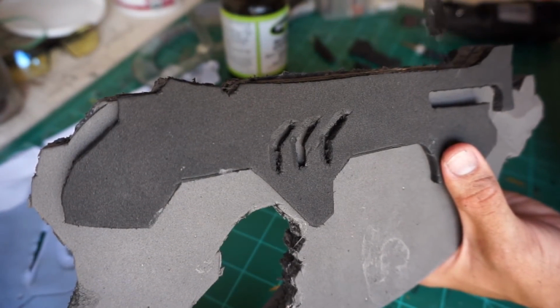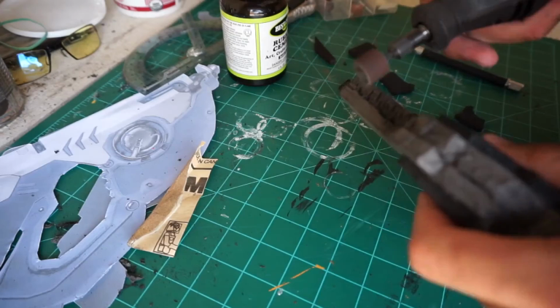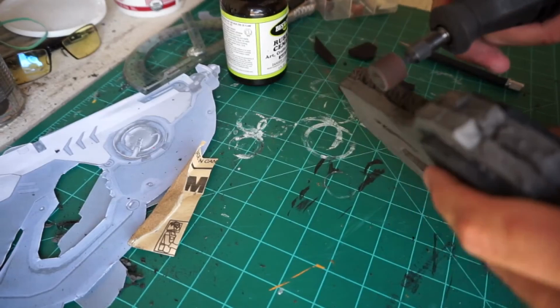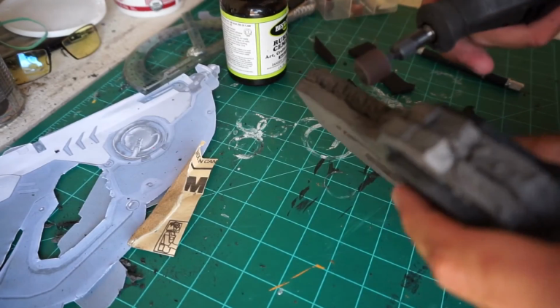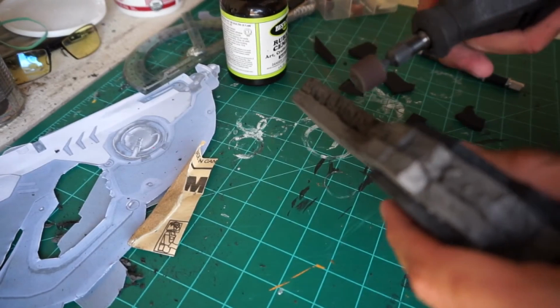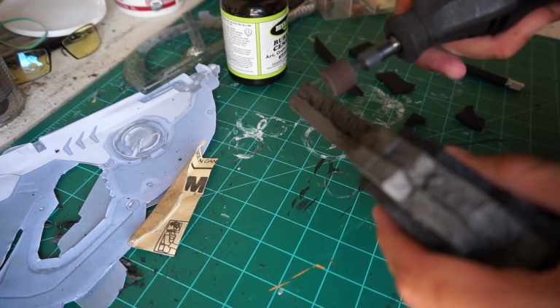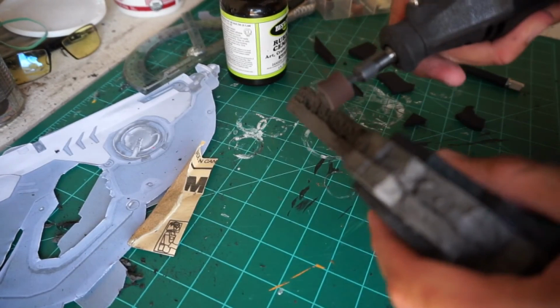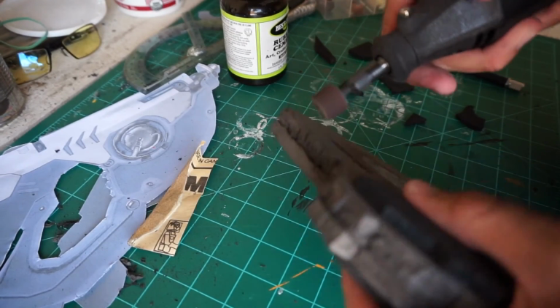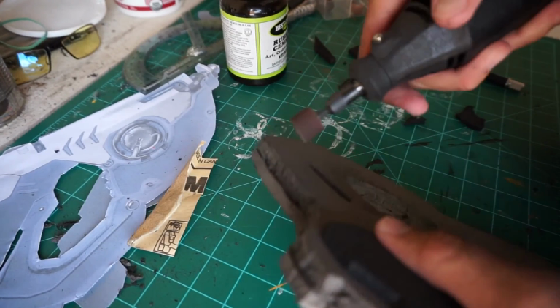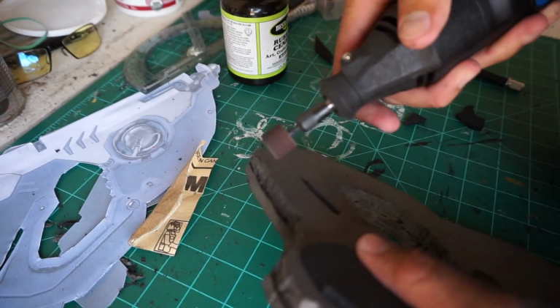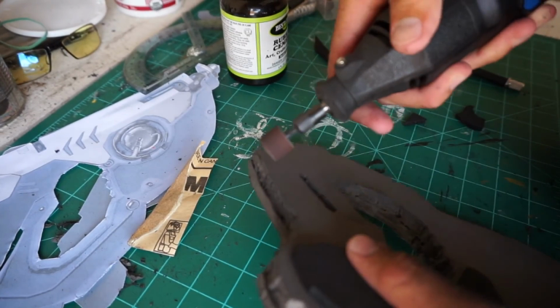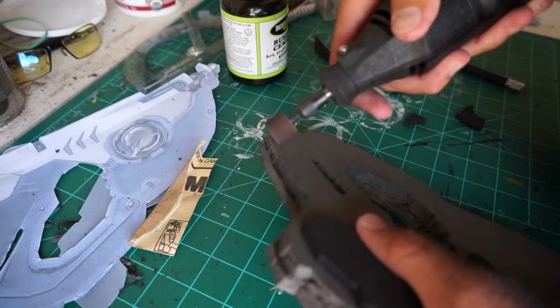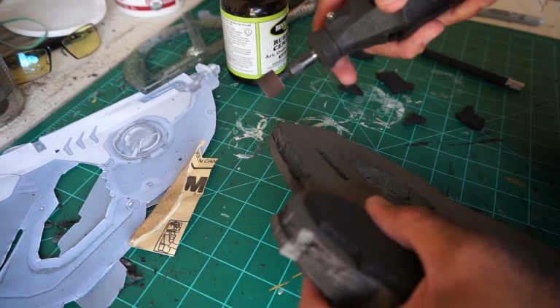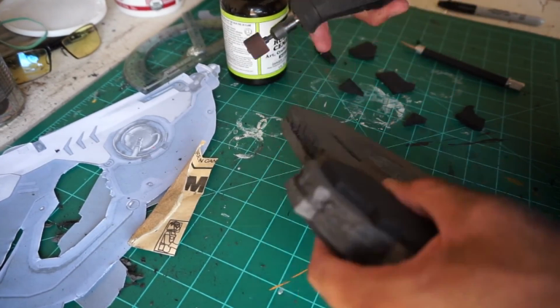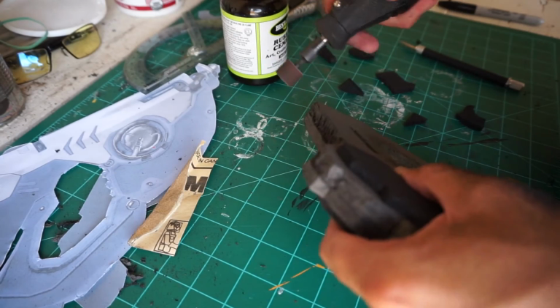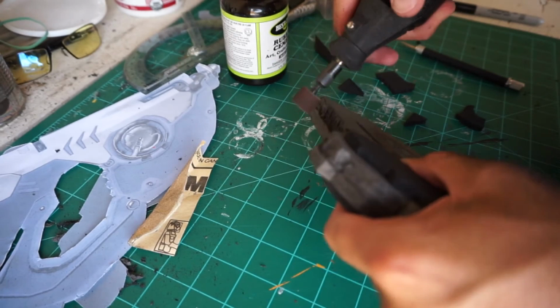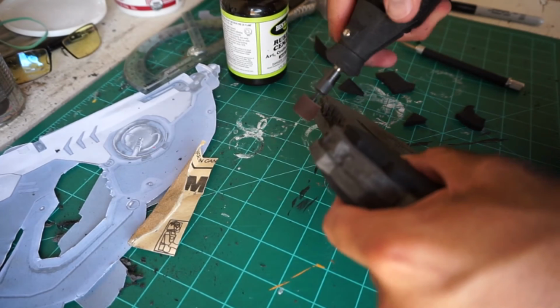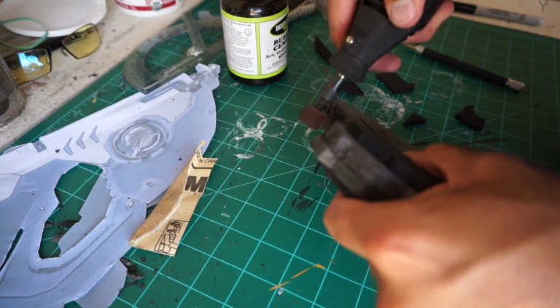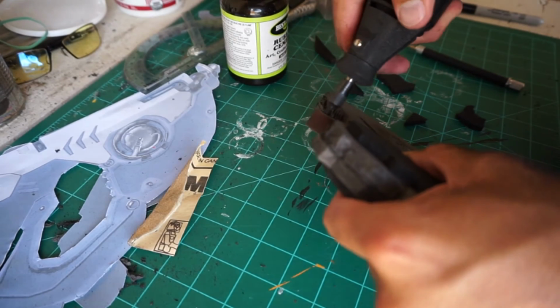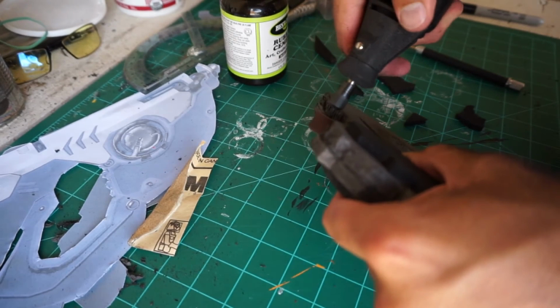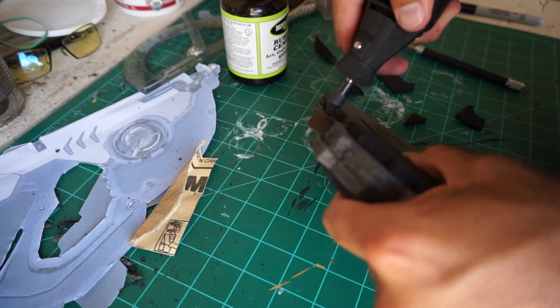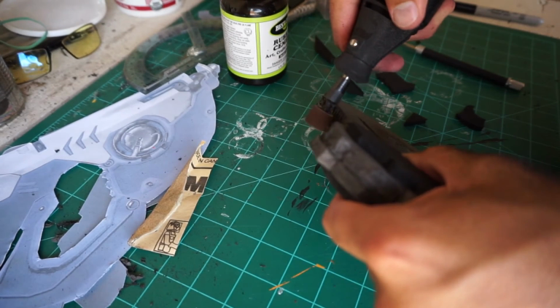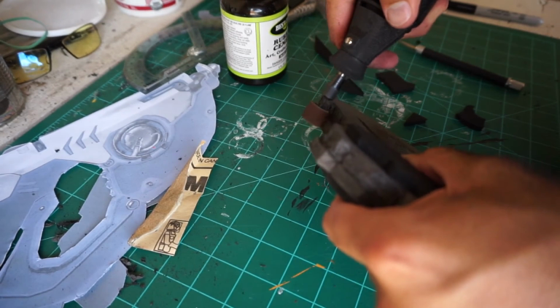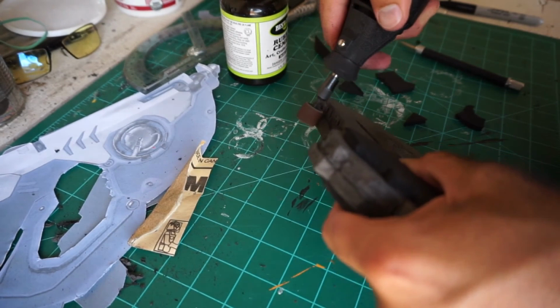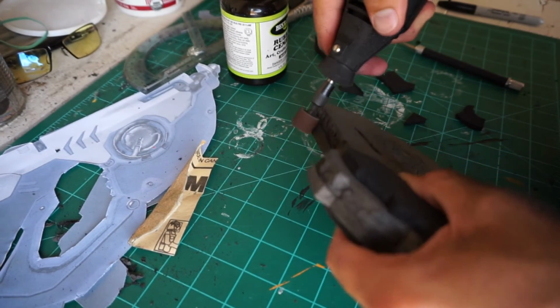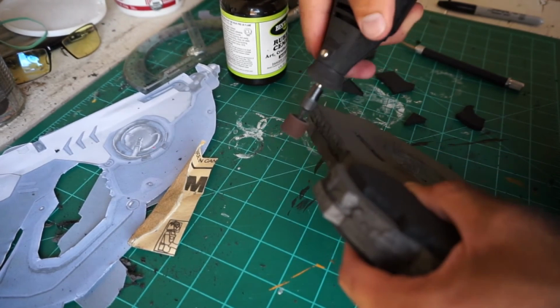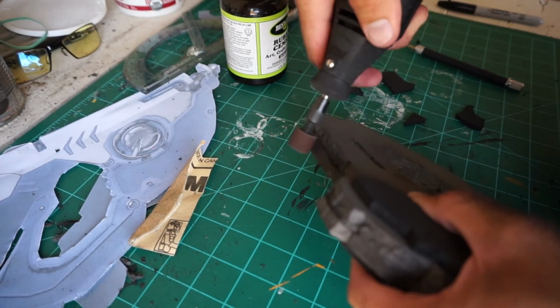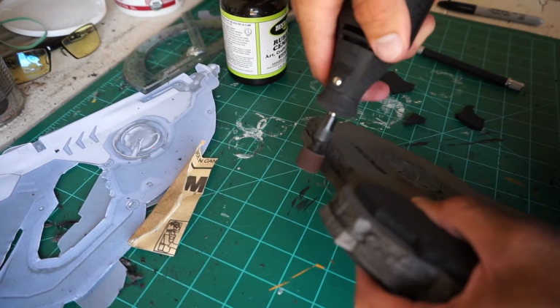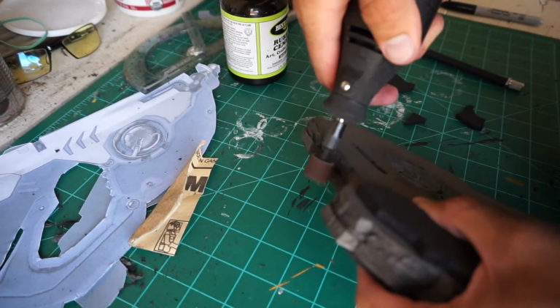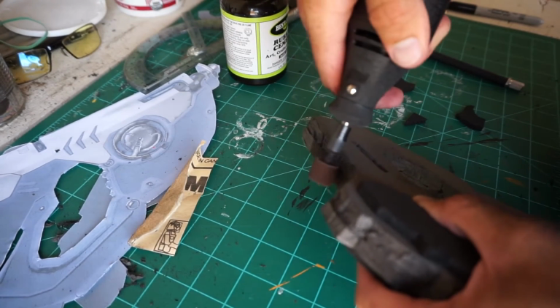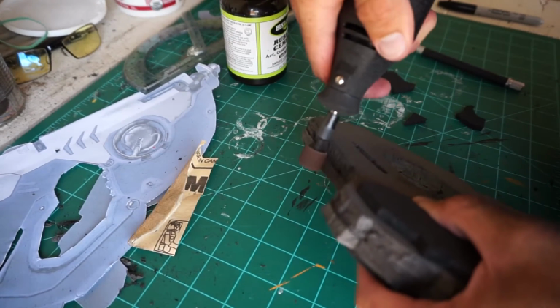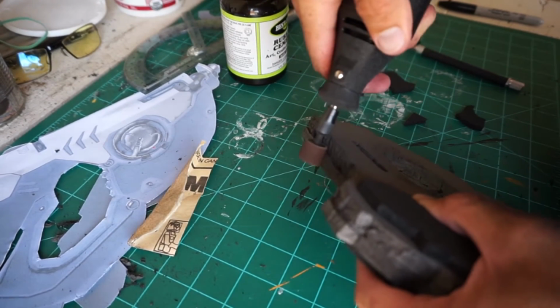Take your Dremel and even out all the edges. Take your time and make sure you keep a really good grip on your prop so you don't slip.